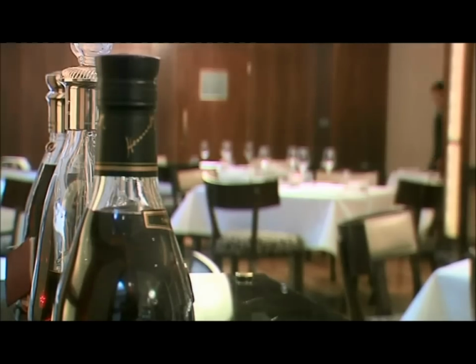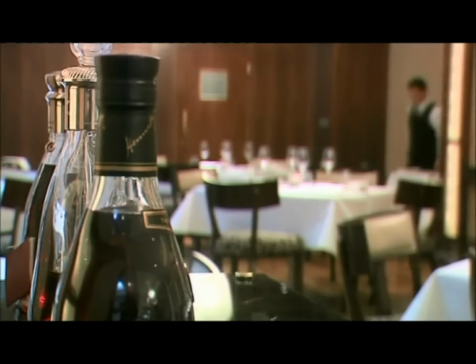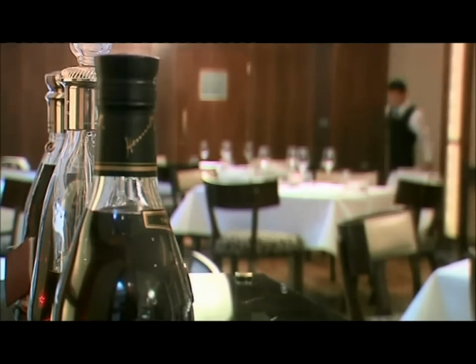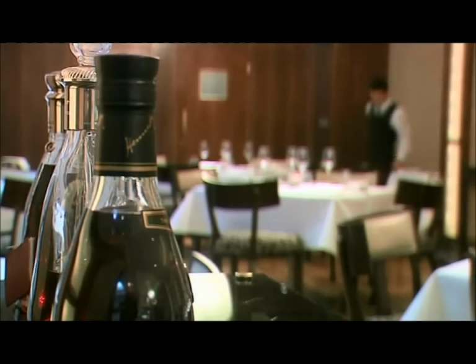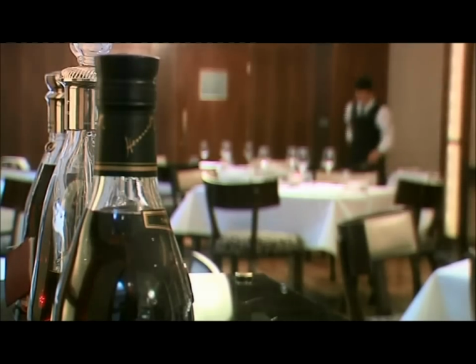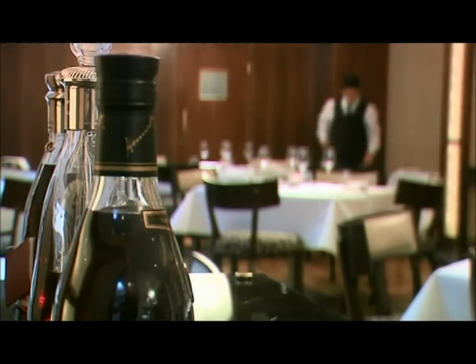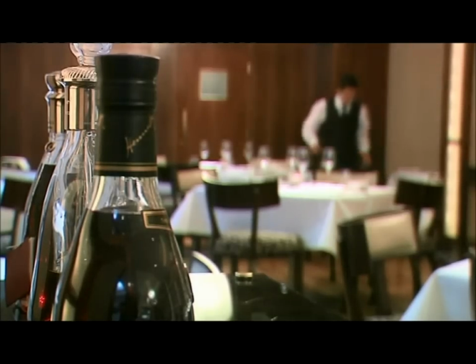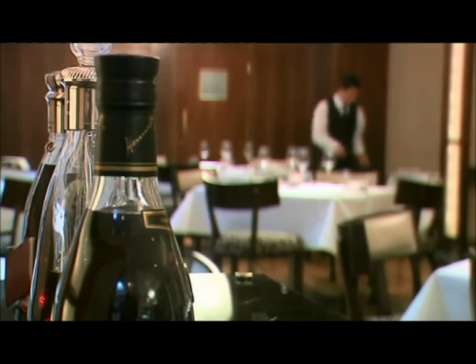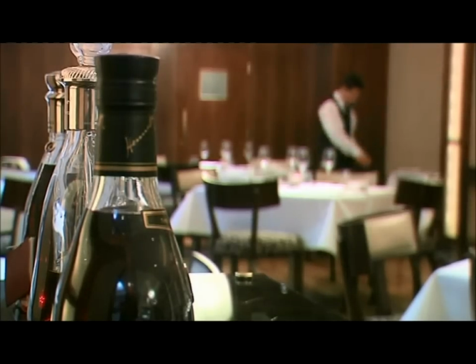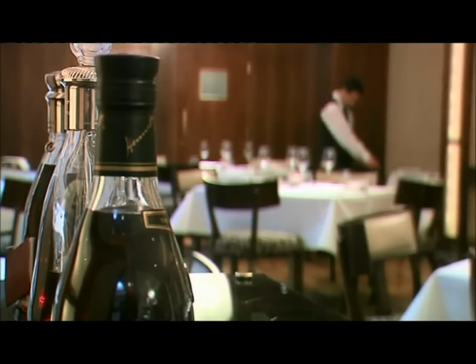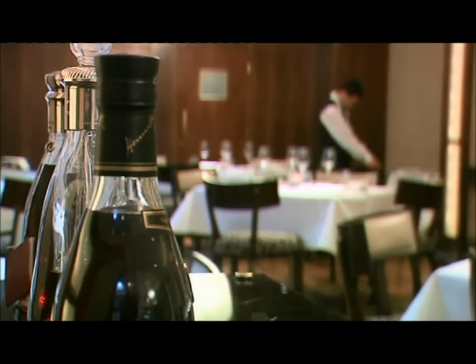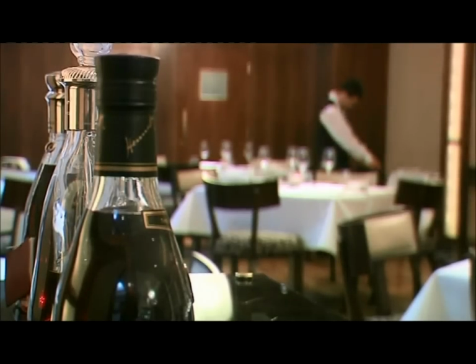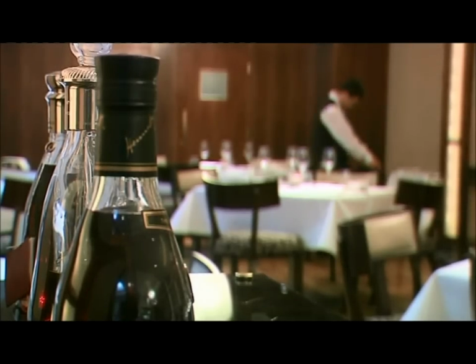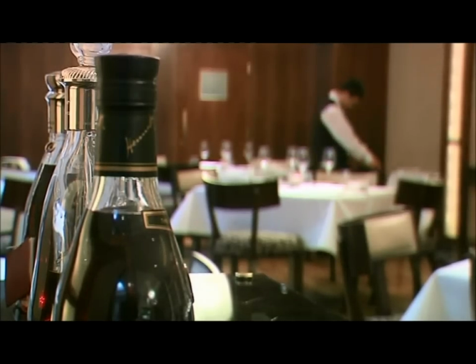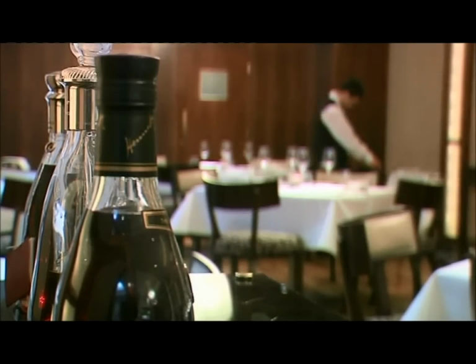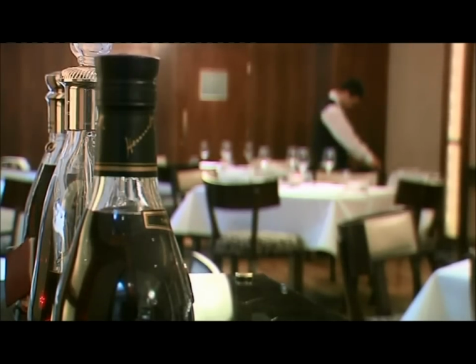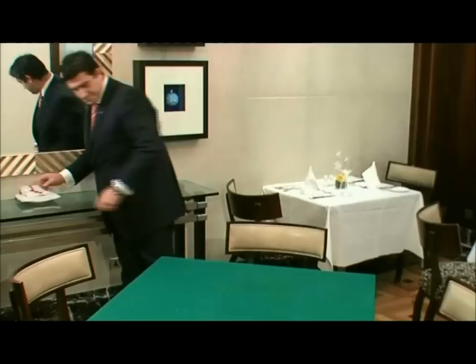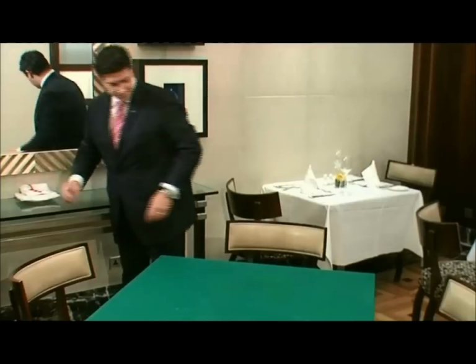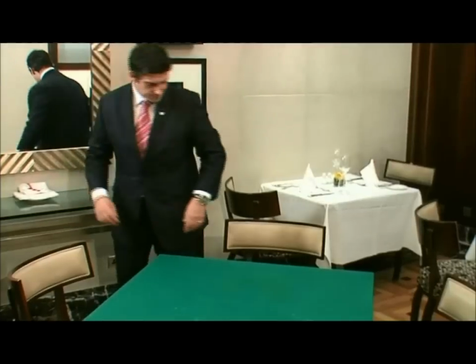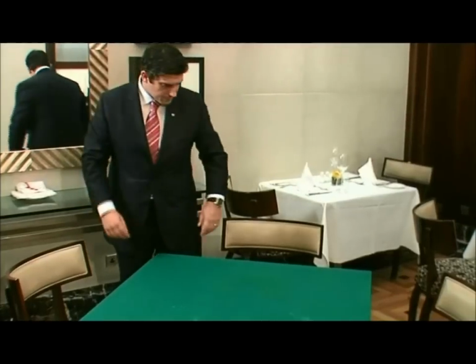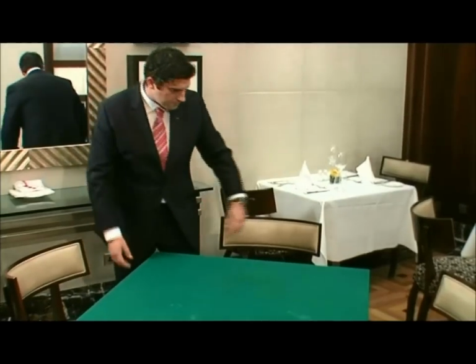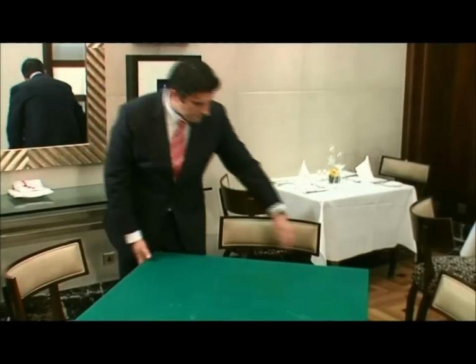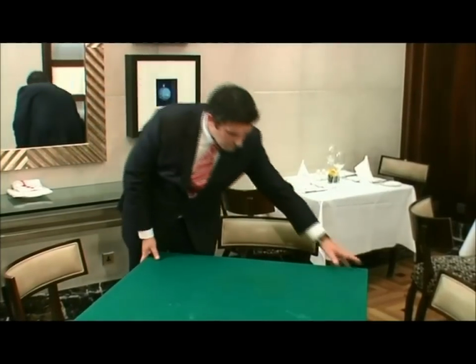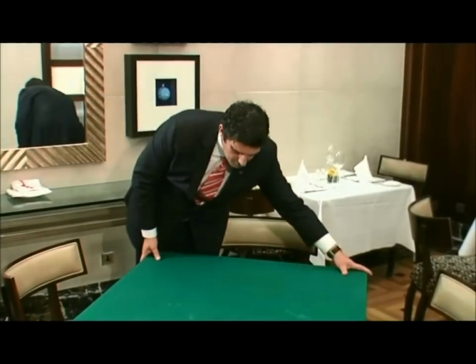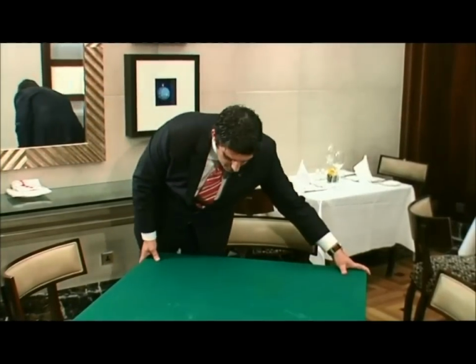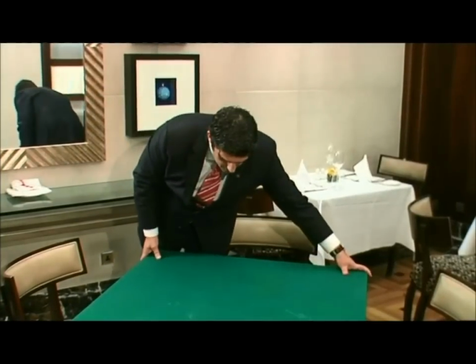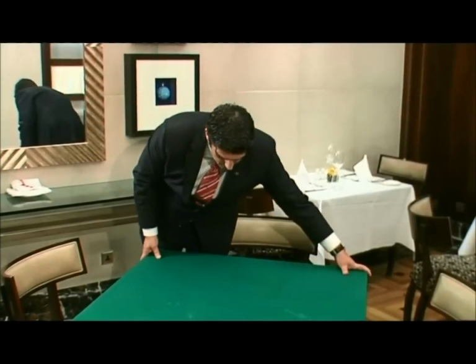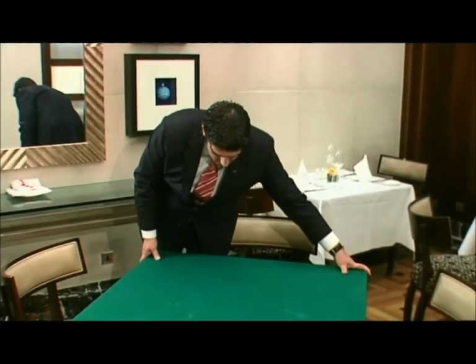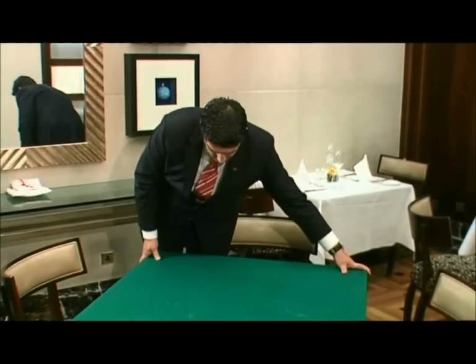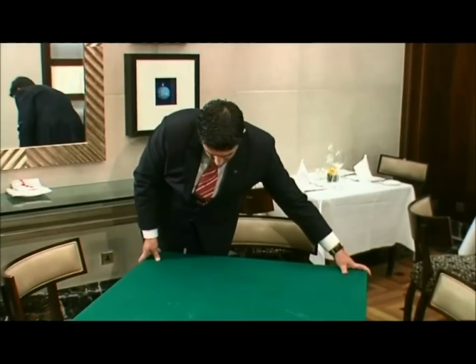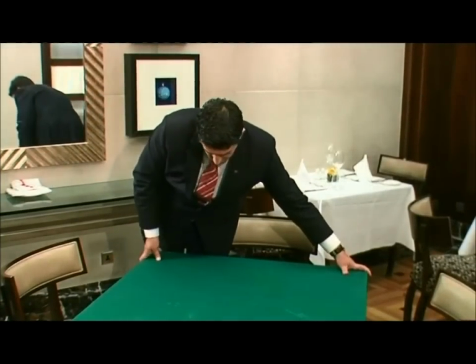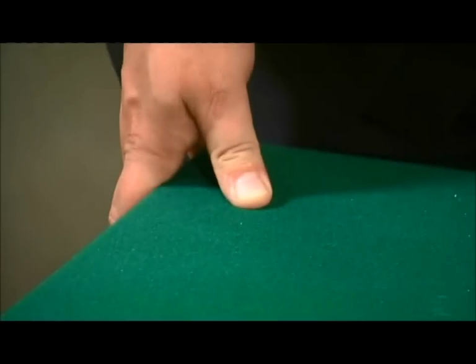This chapter shows how to prepare the restaurant in a formal style. First, check the table to make sure it's not wobbly and that the base is level.